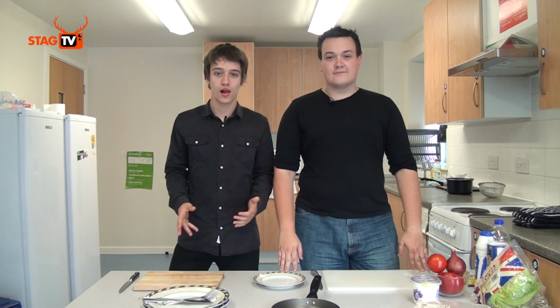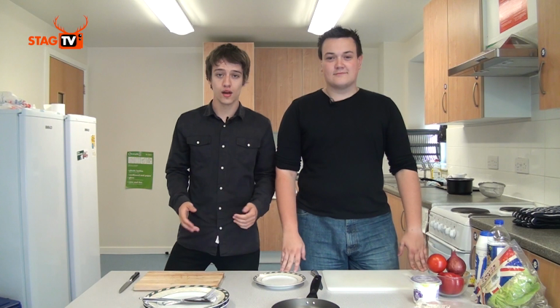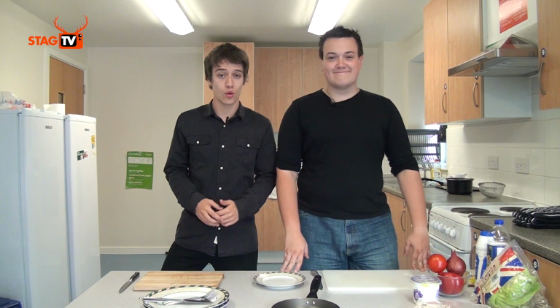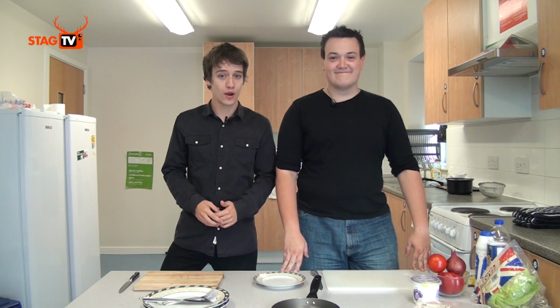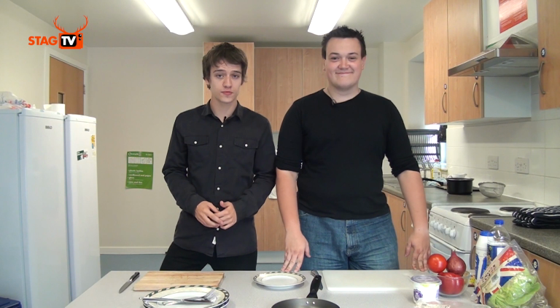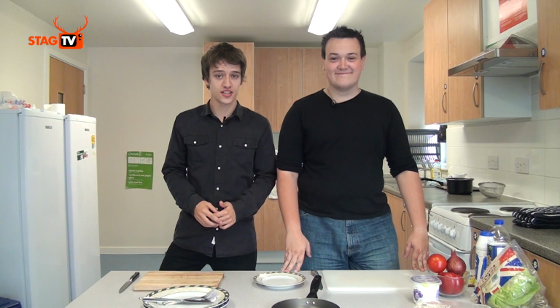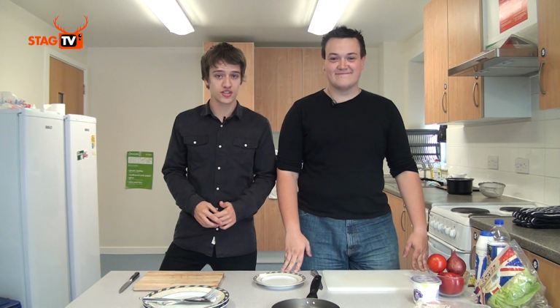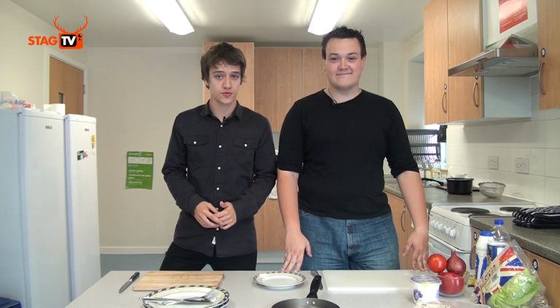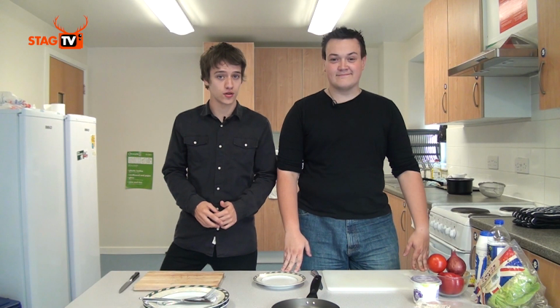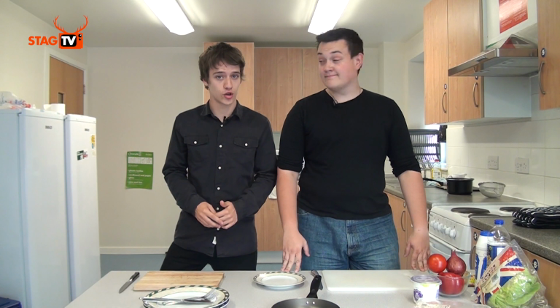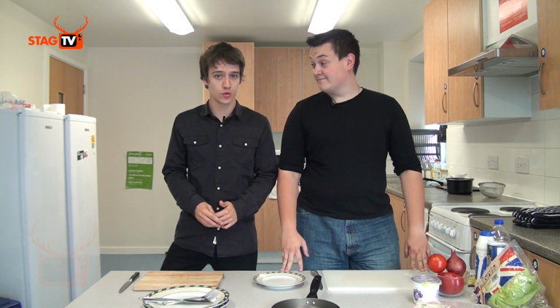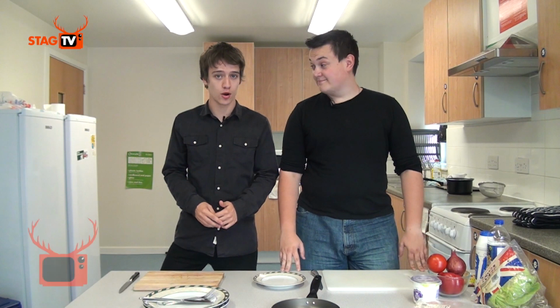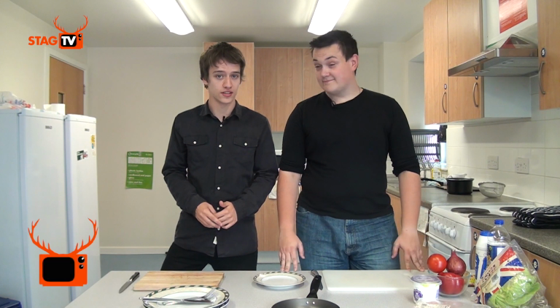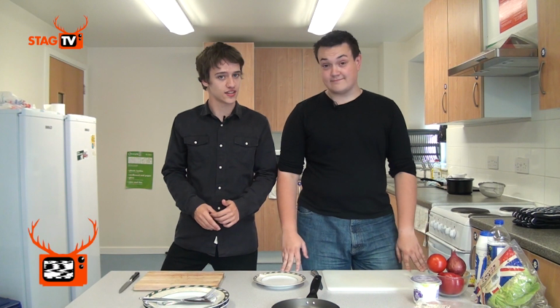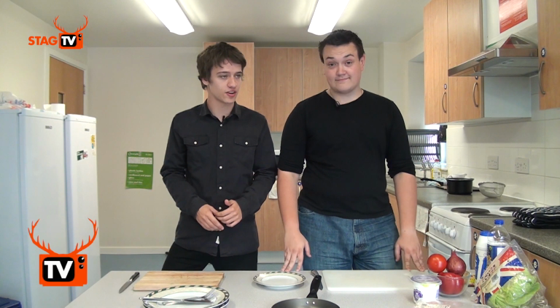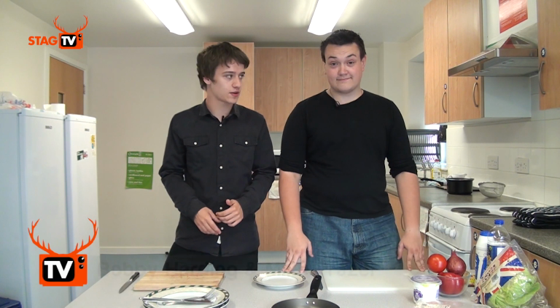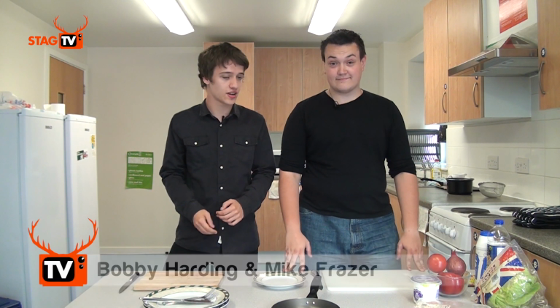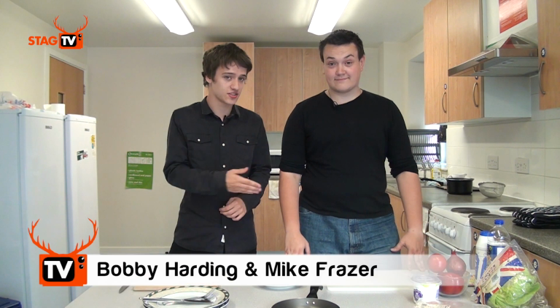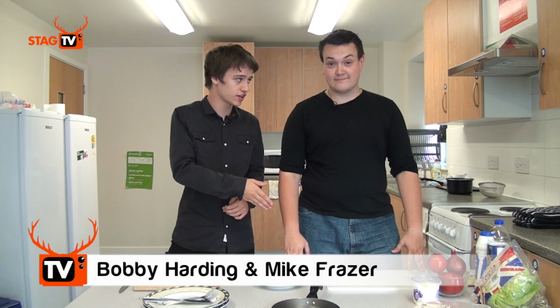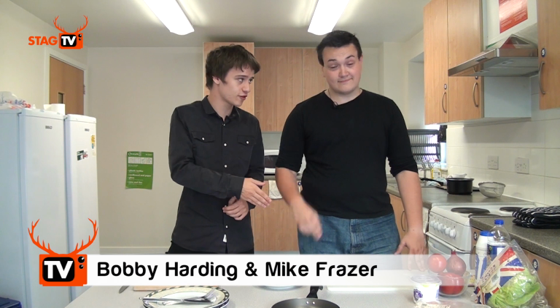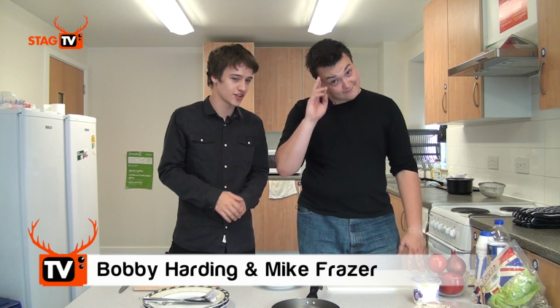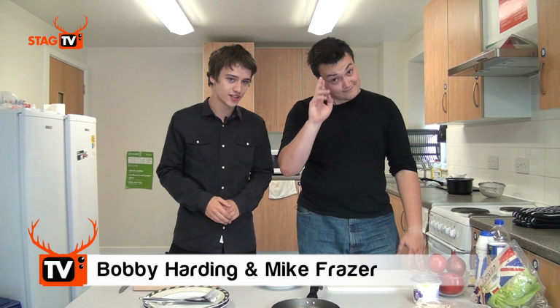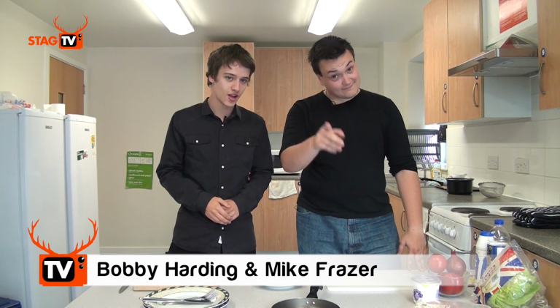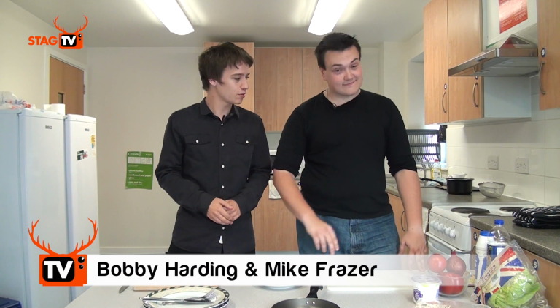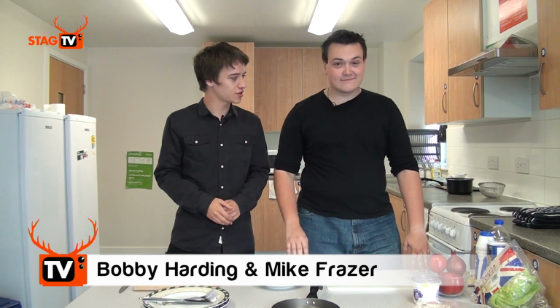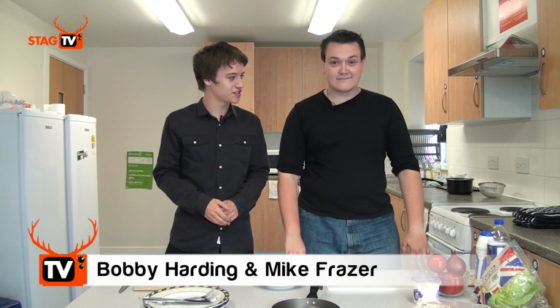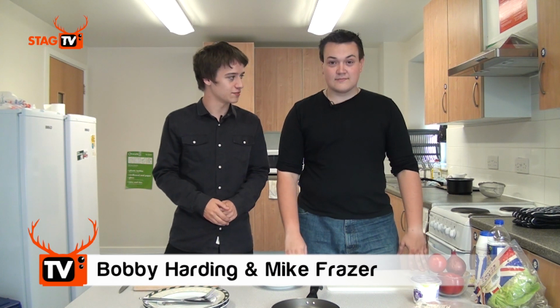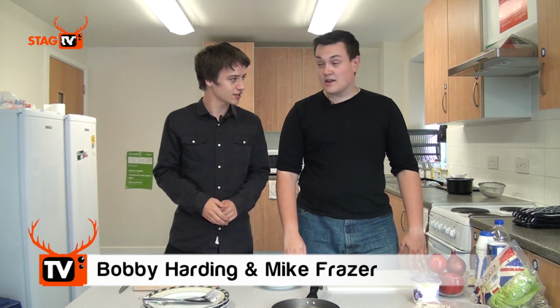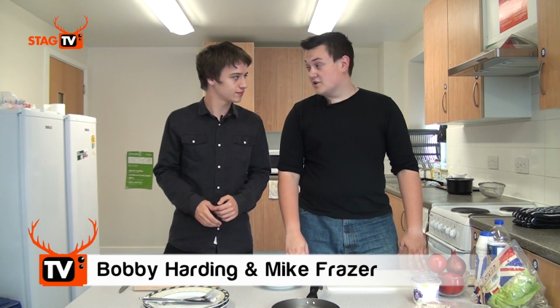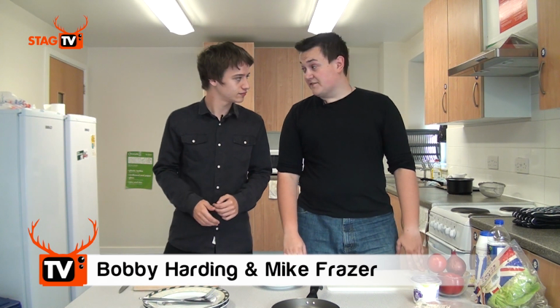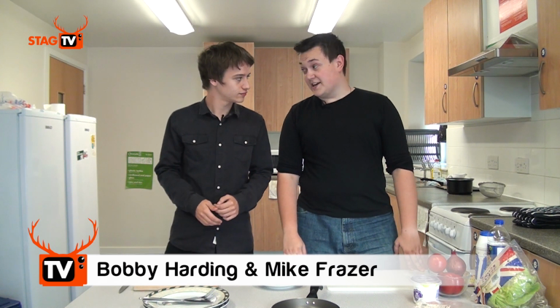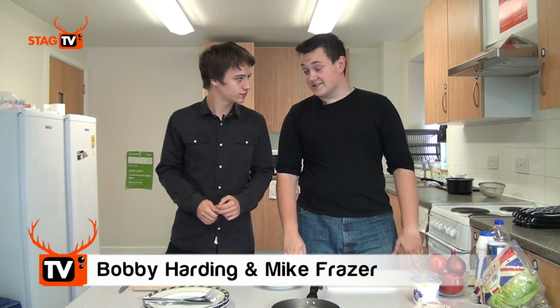Hello and welcome to this week's episode of Cooking with Bobby. Today my special guest is Mike Fraser. What are we going to cook today, Mike? Chicken fajitas.